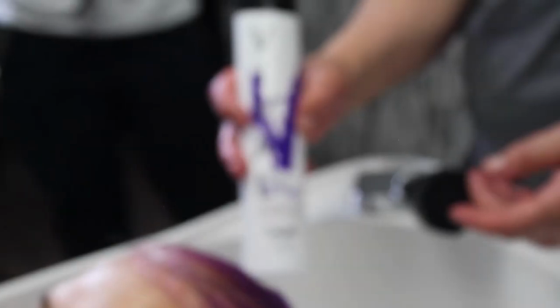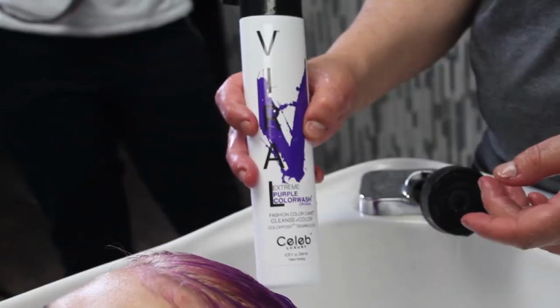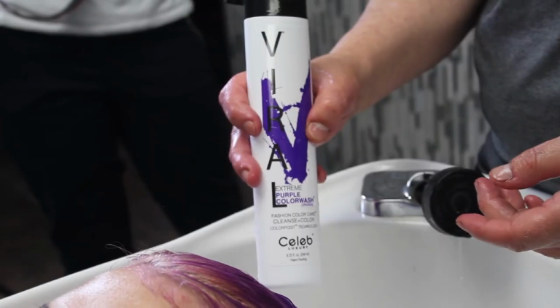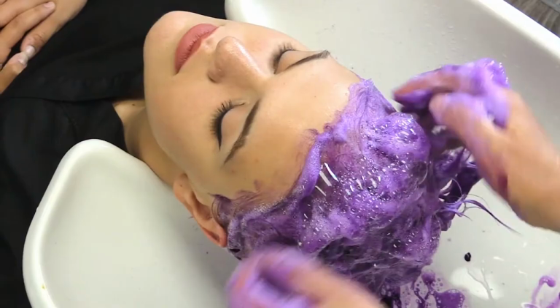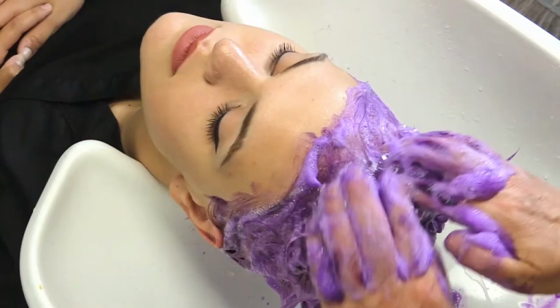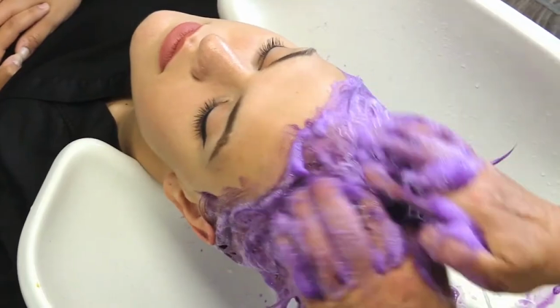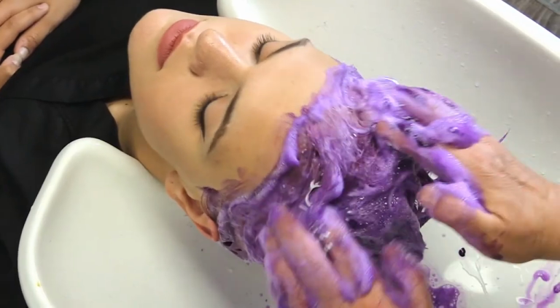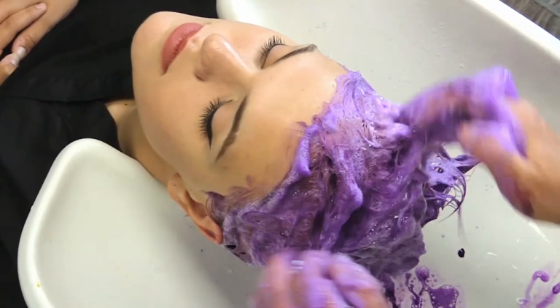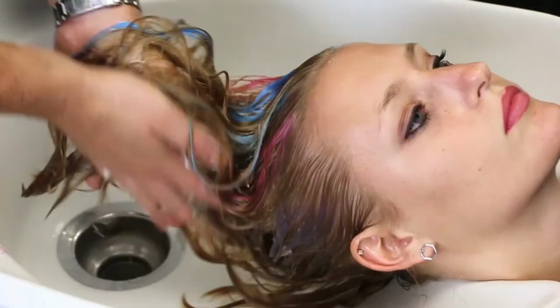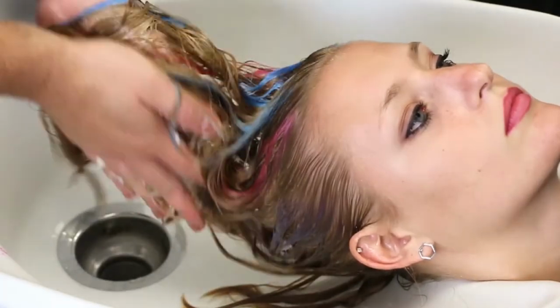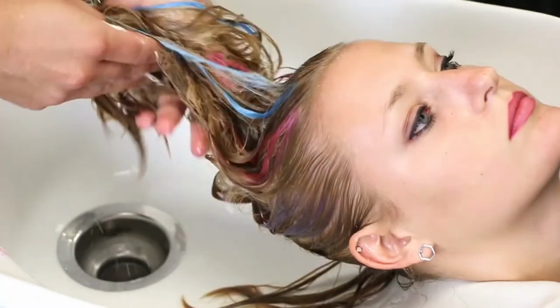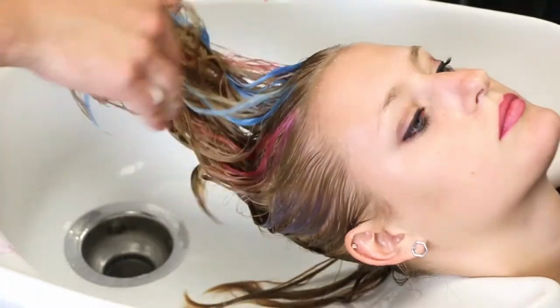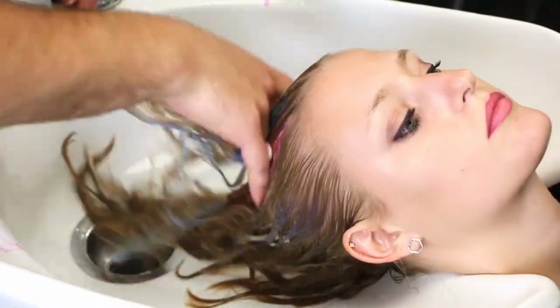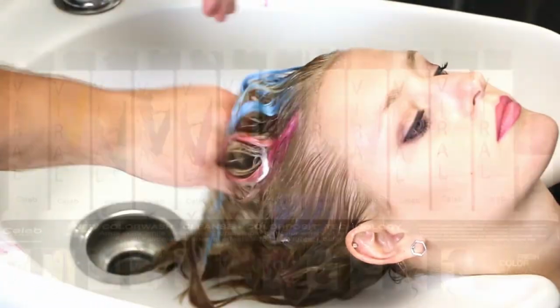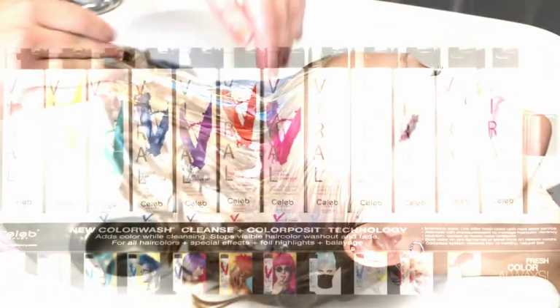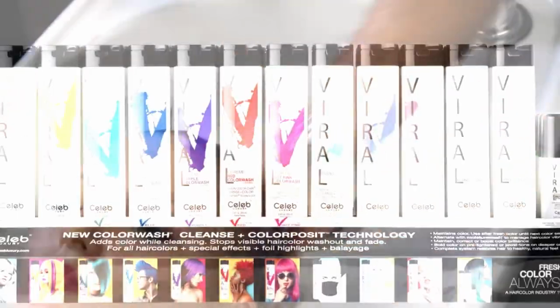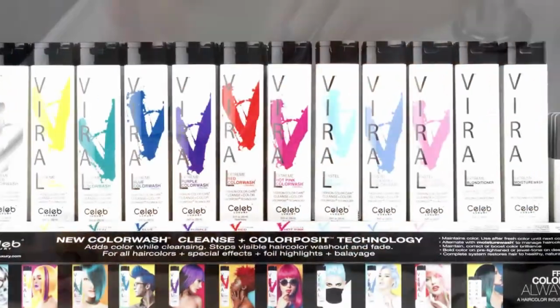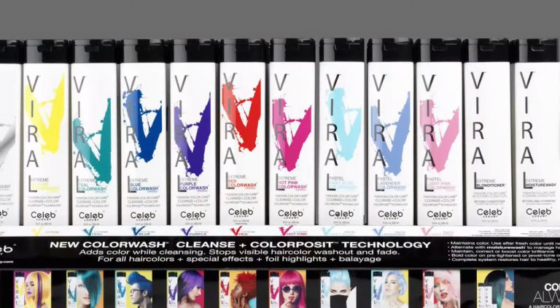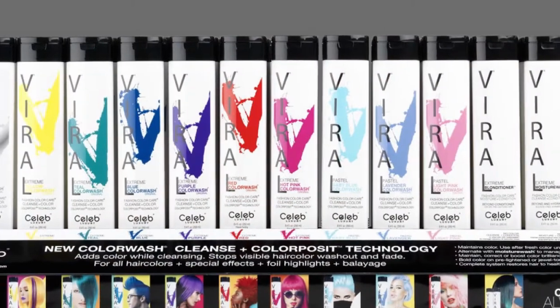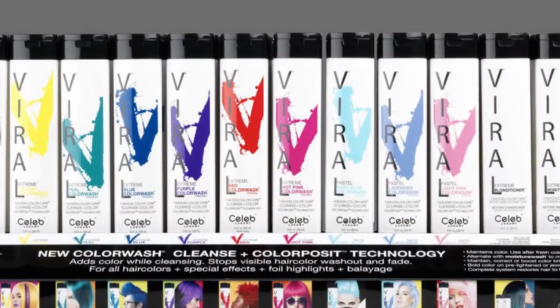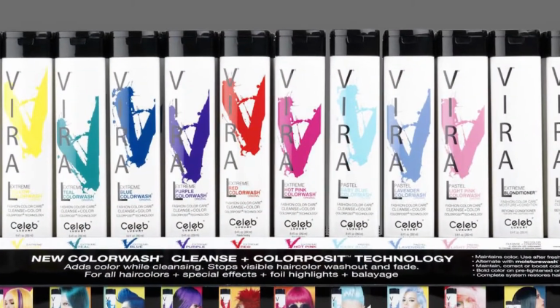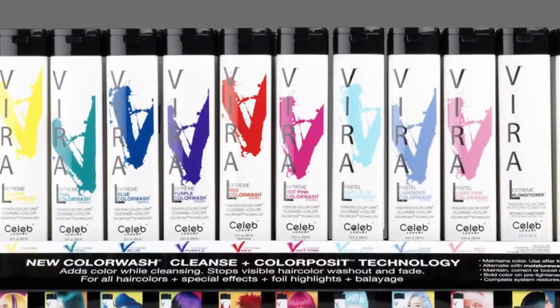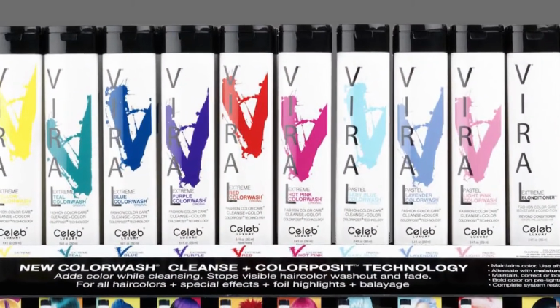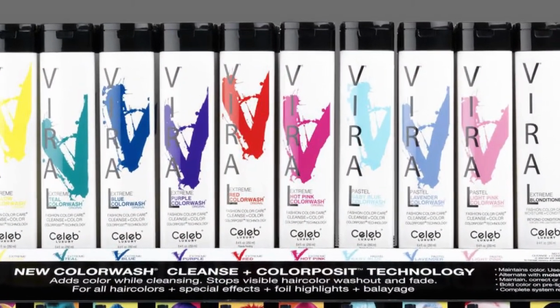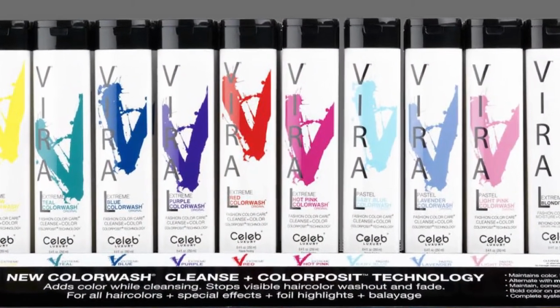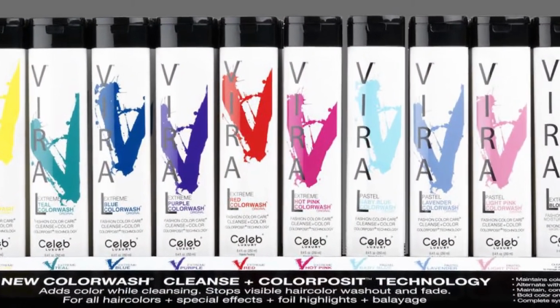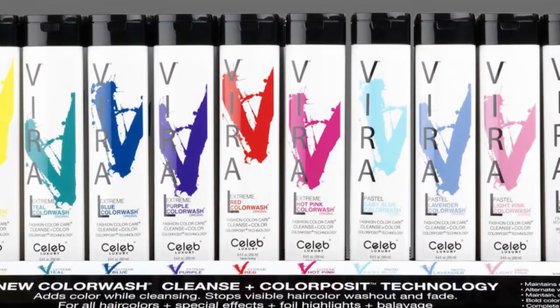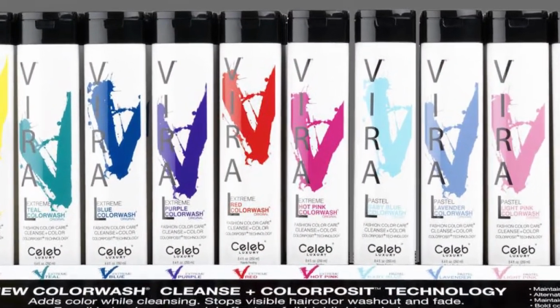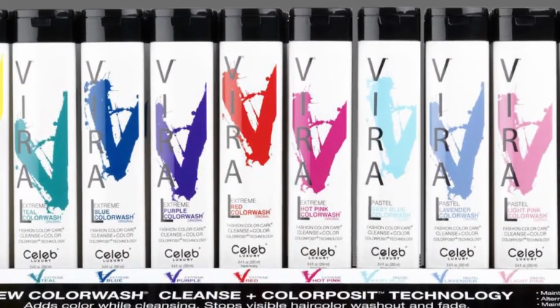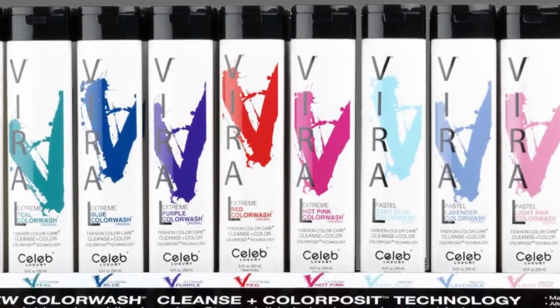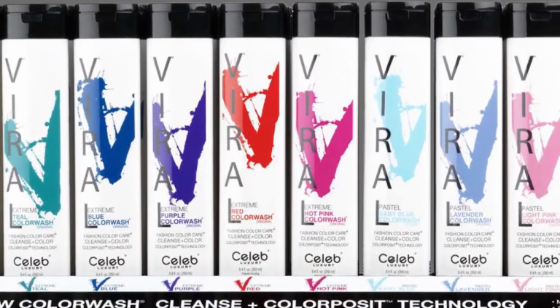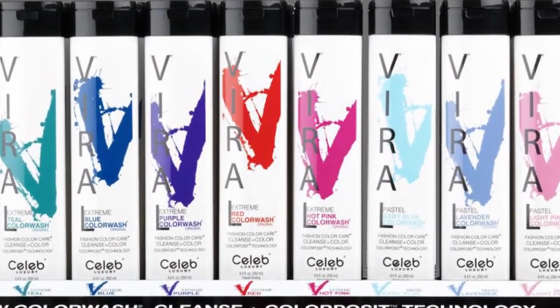Viral is a global hair color industry first. It's ten bold tones, seven extreme colors, and three pastels.